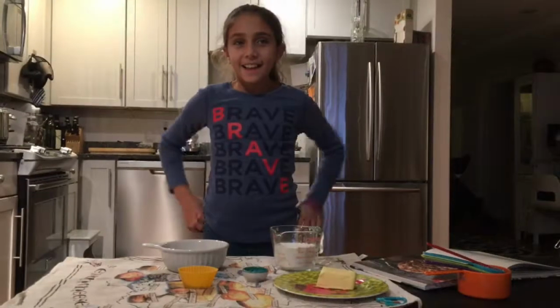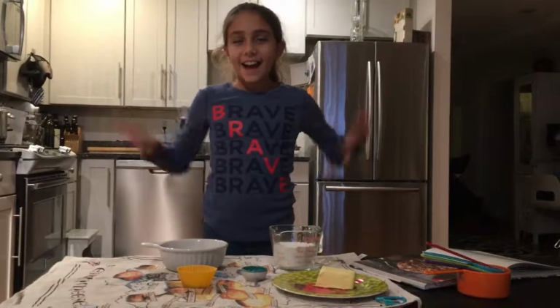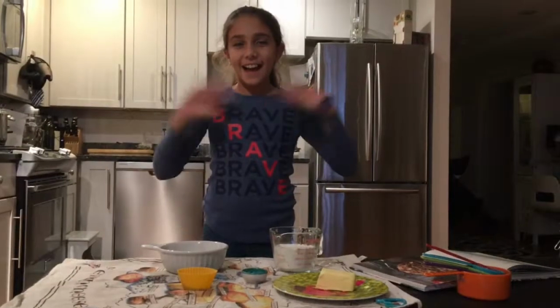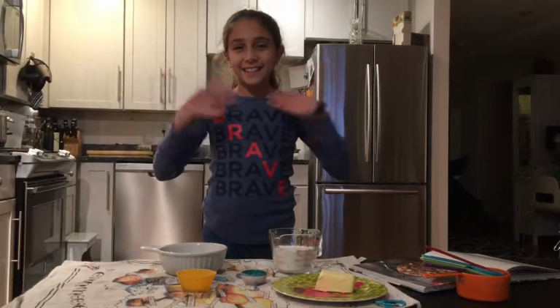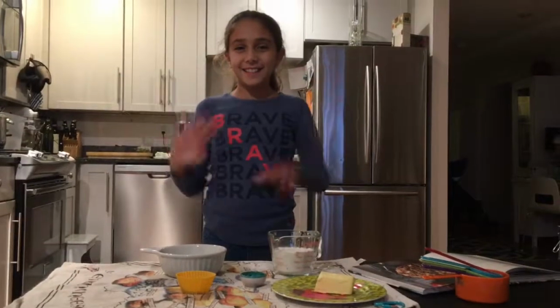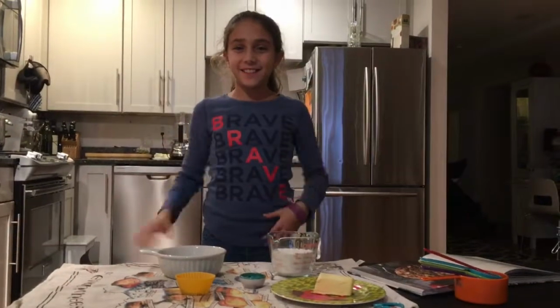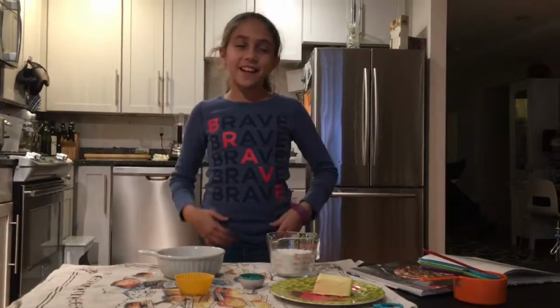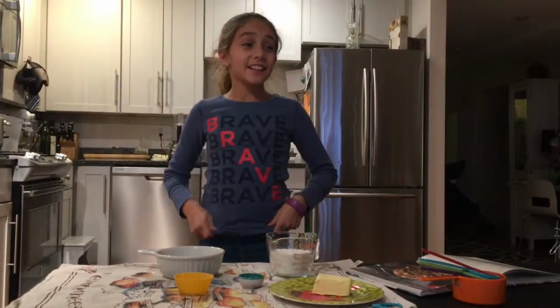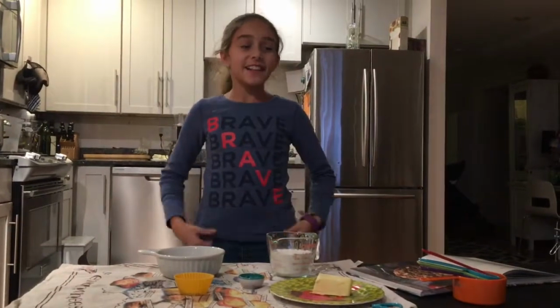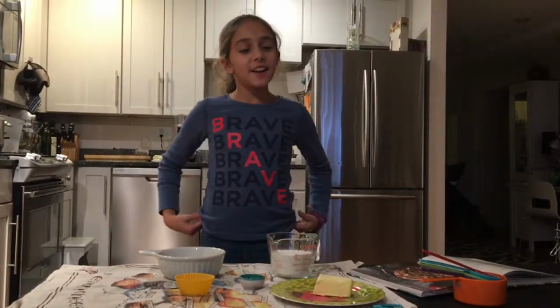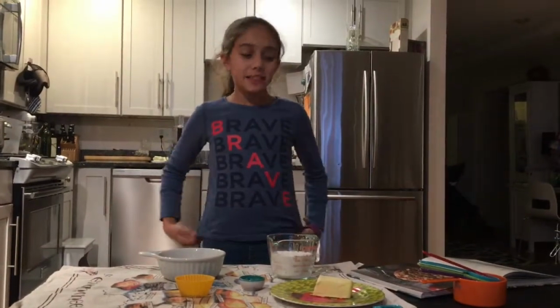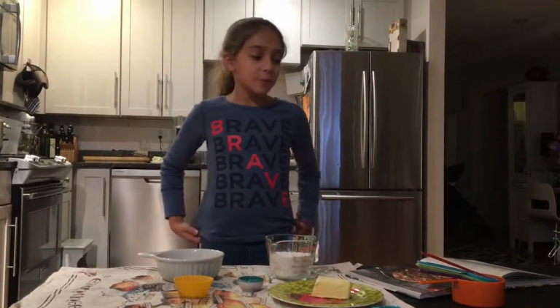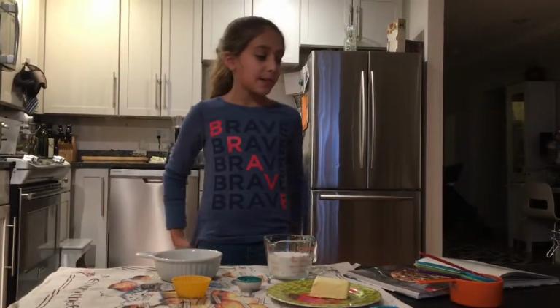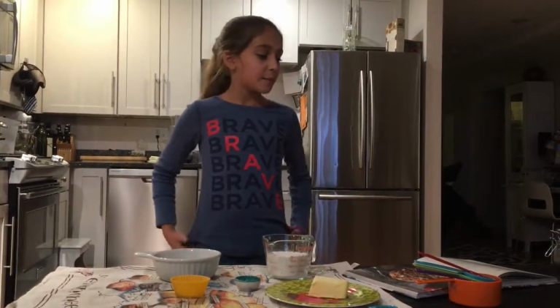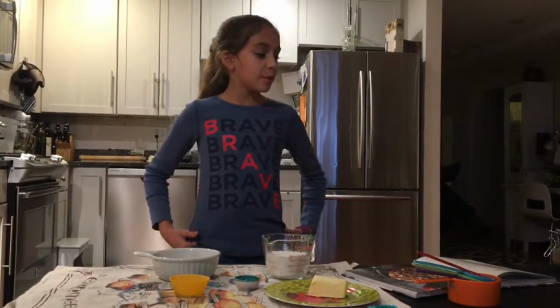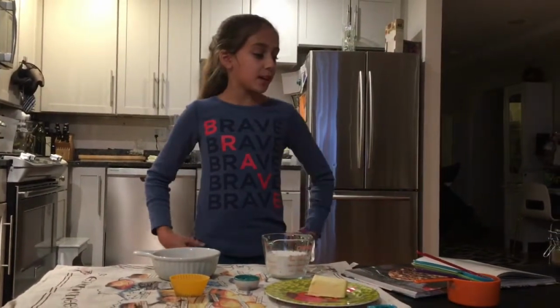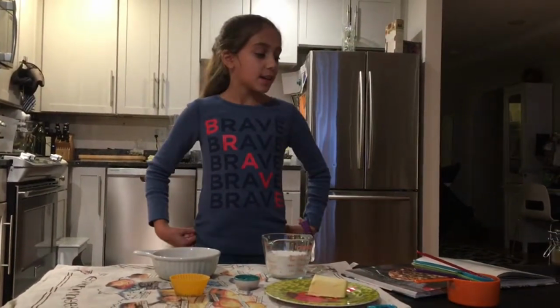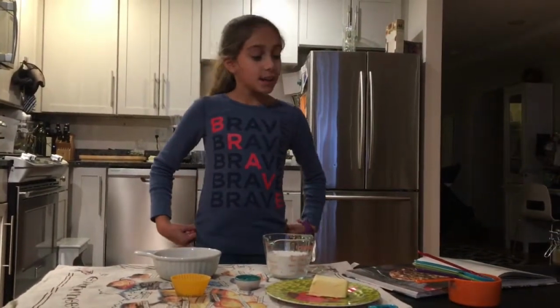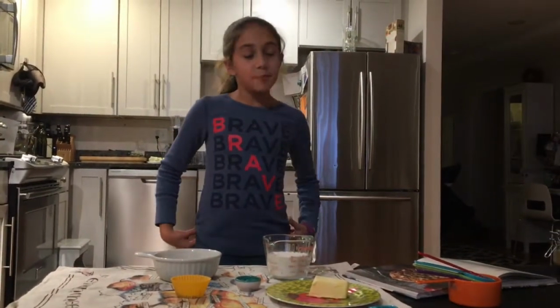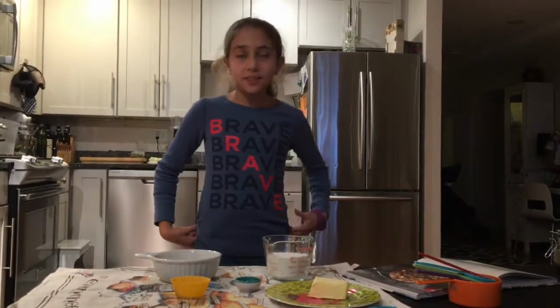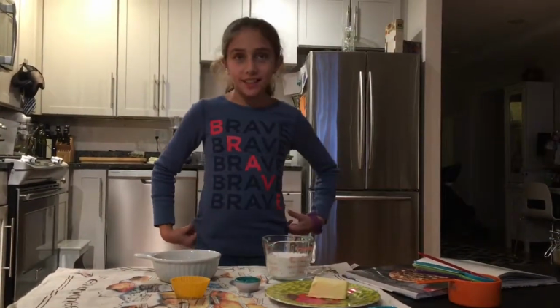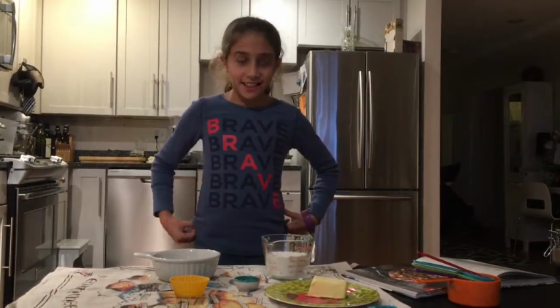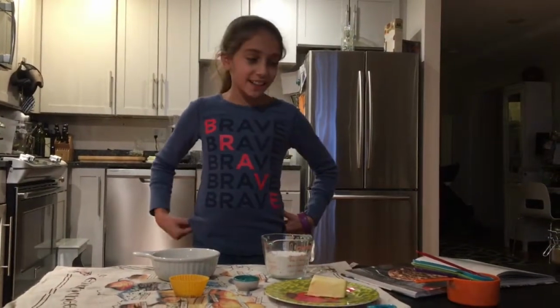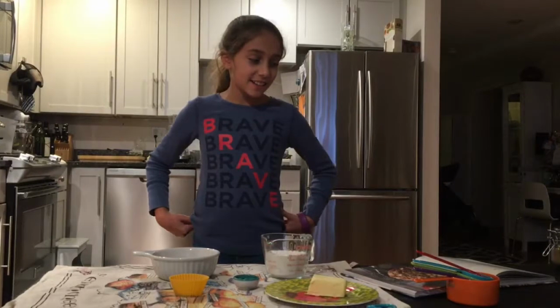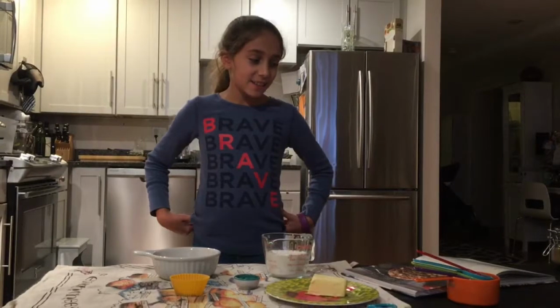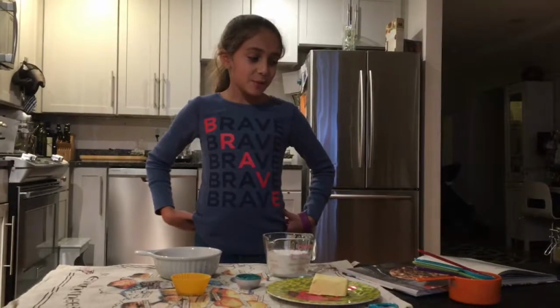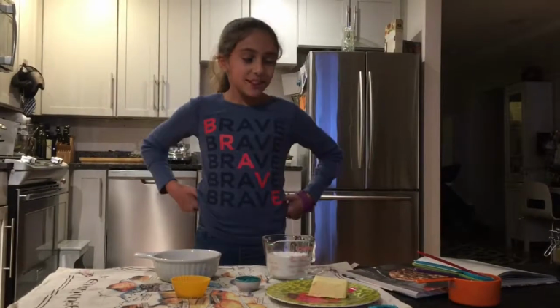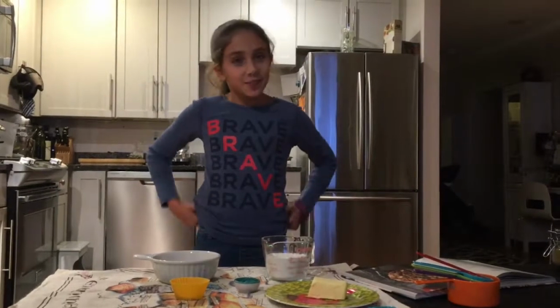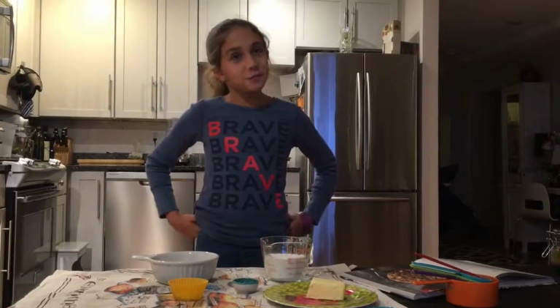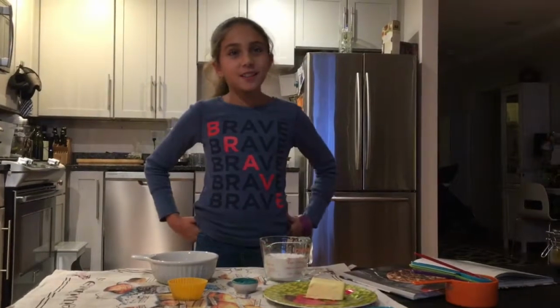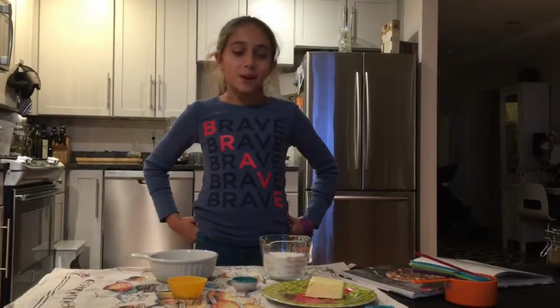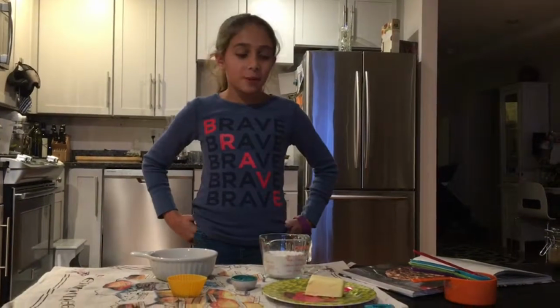Hi, this is Julia and today I'm going to be preparing an apple skillet cake with rosemary crumble.